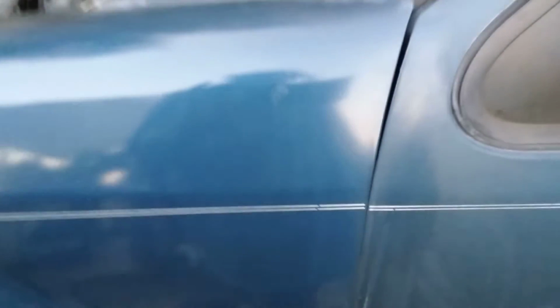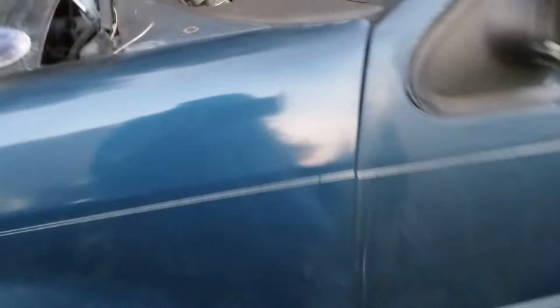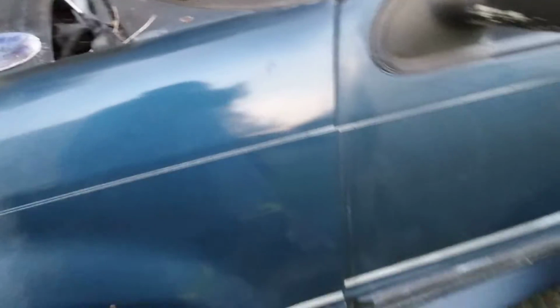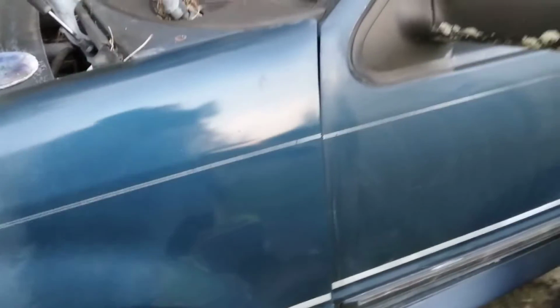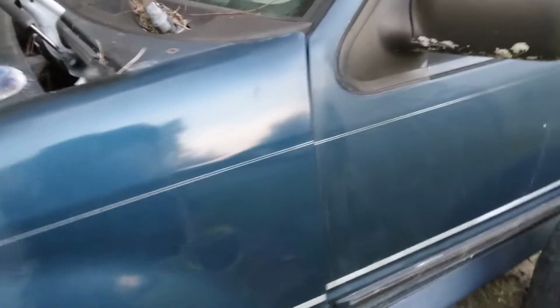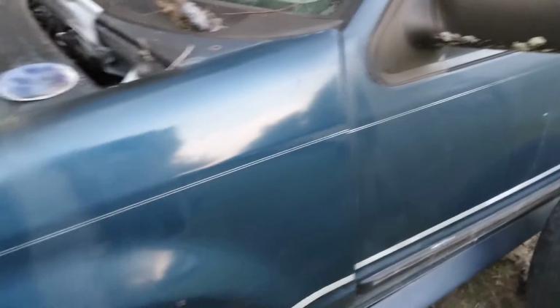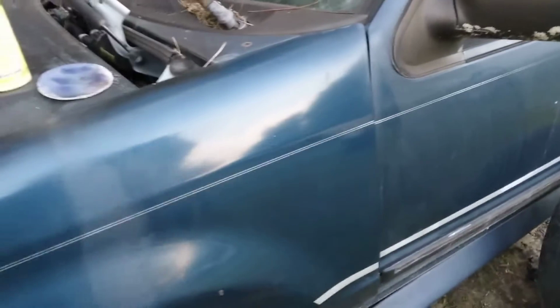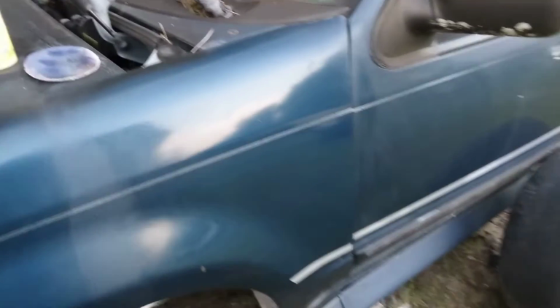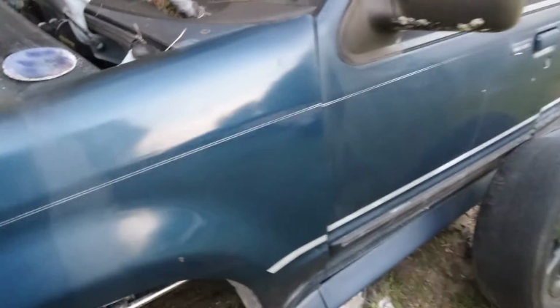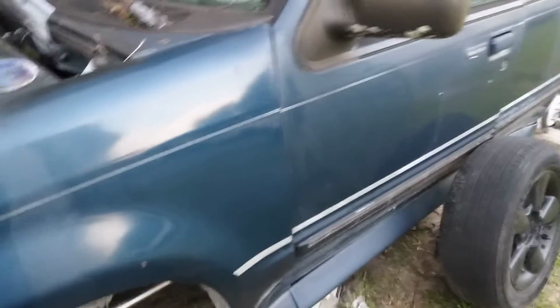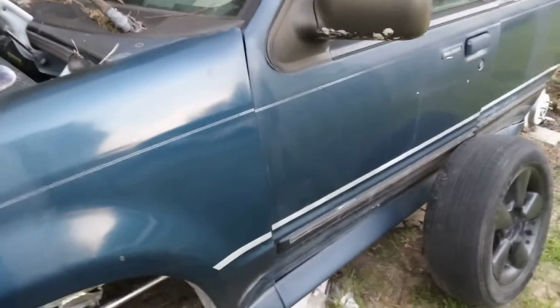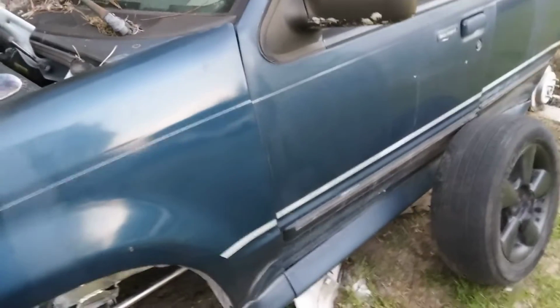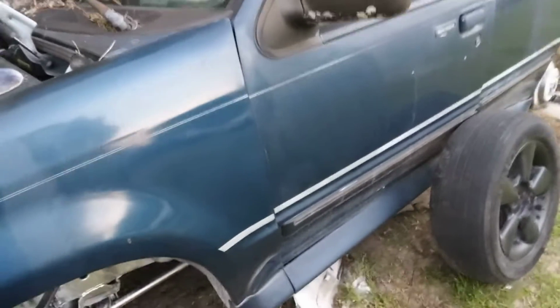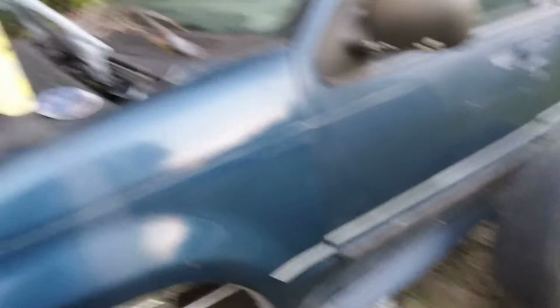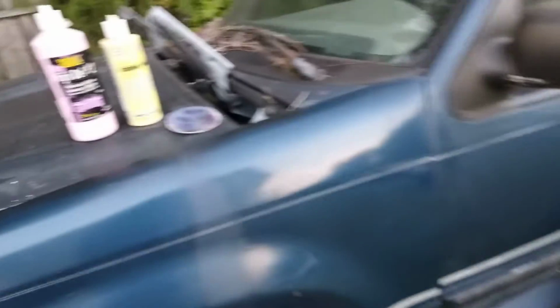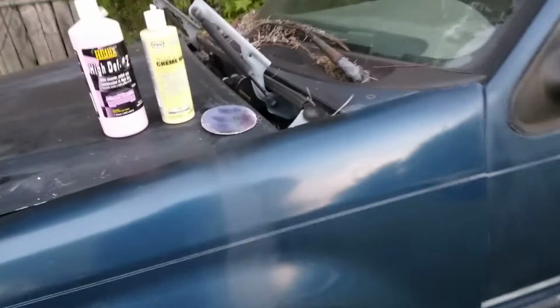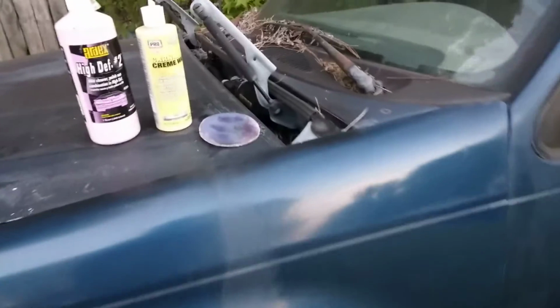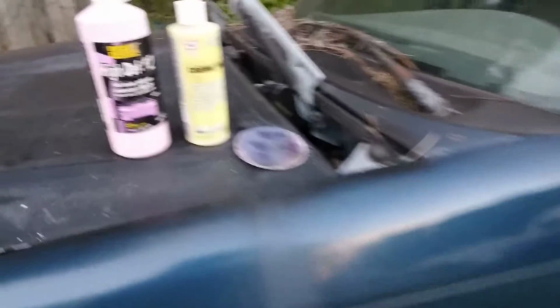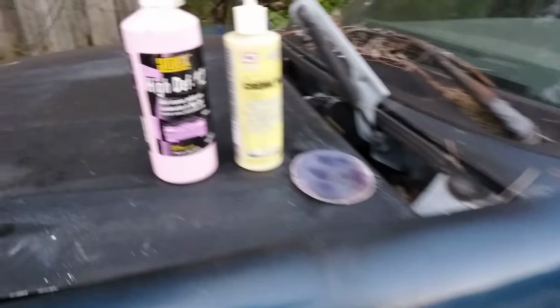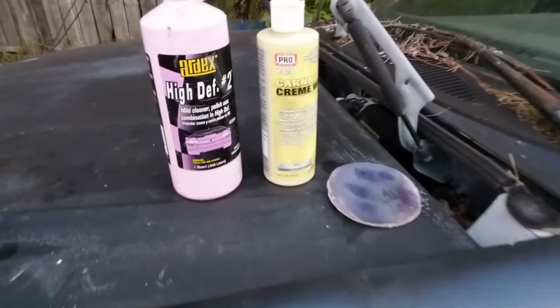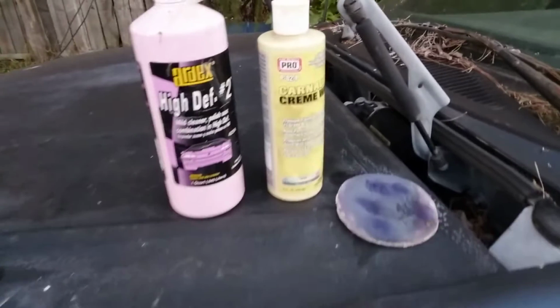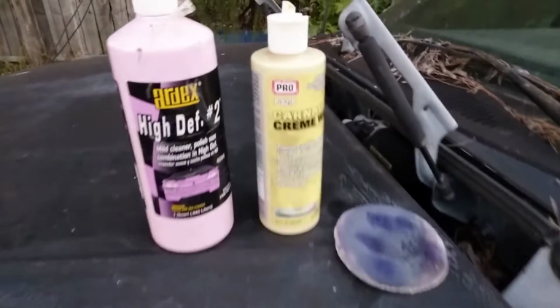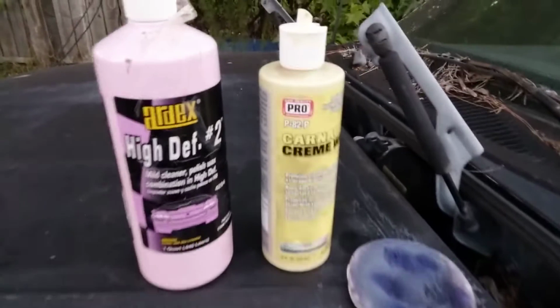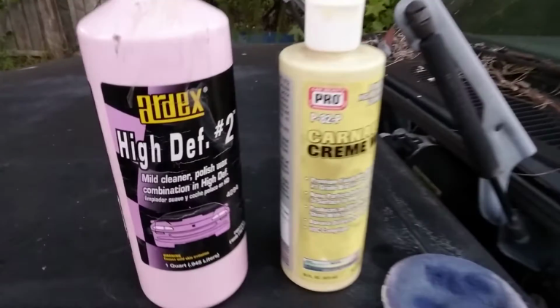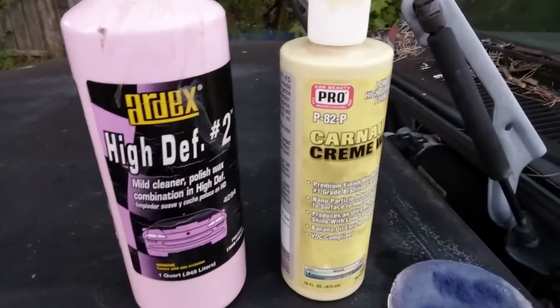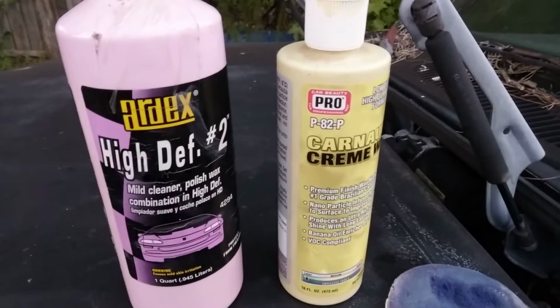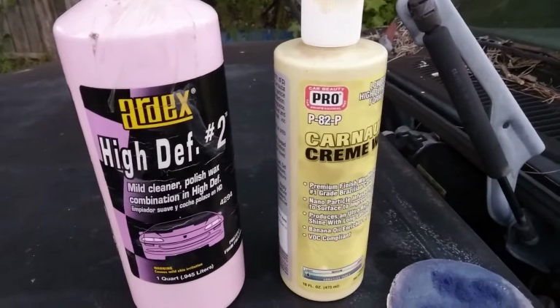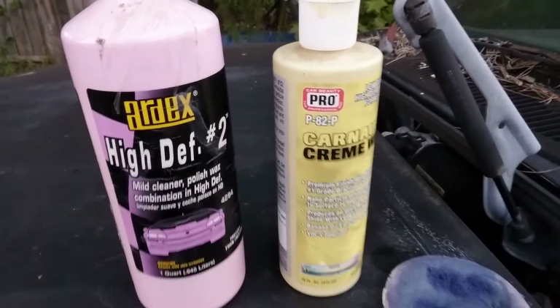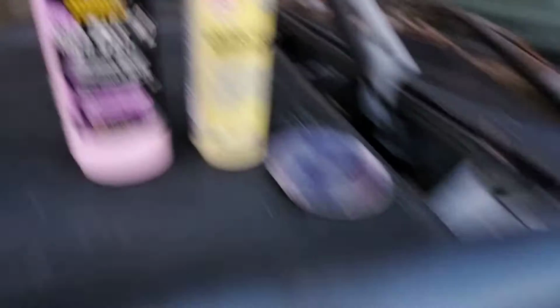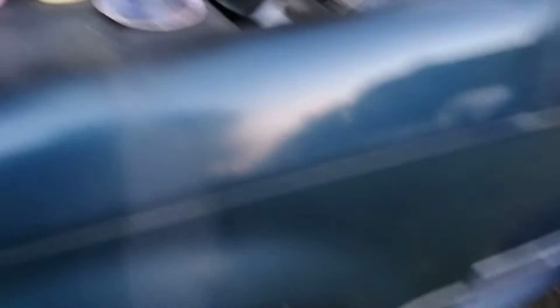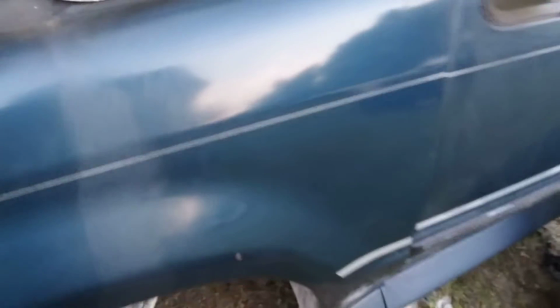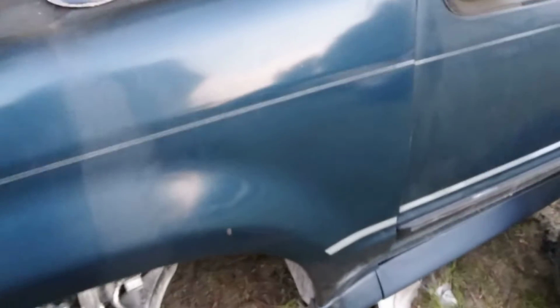You would think this truck needs paint on the side. All you need is a little time and effort and the right products combined together.